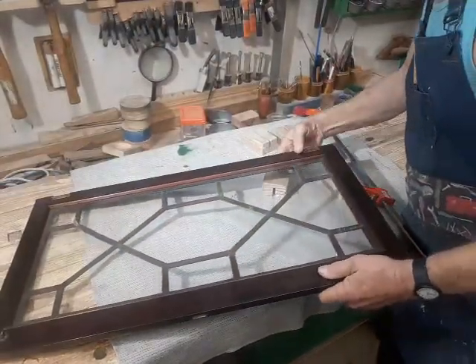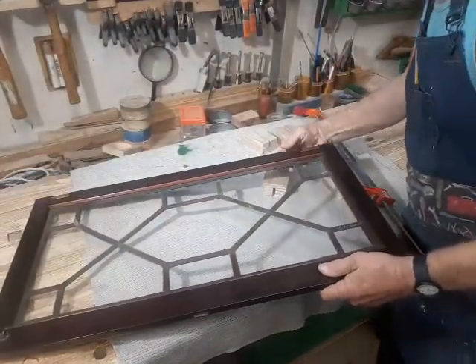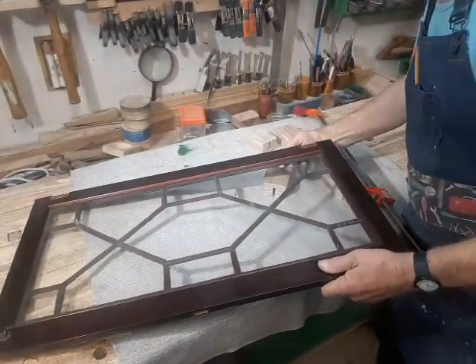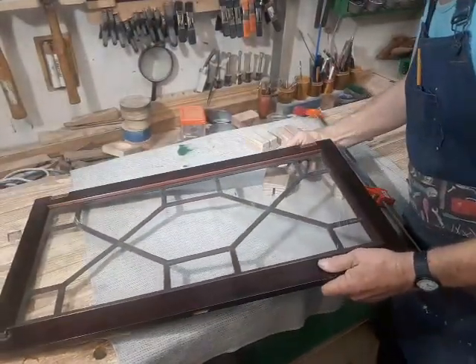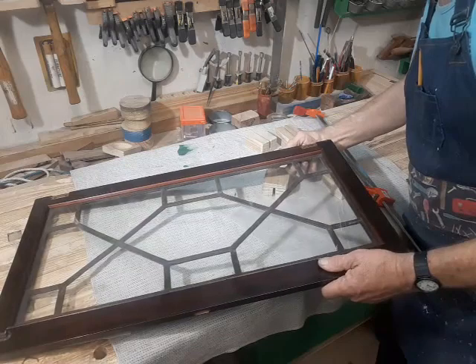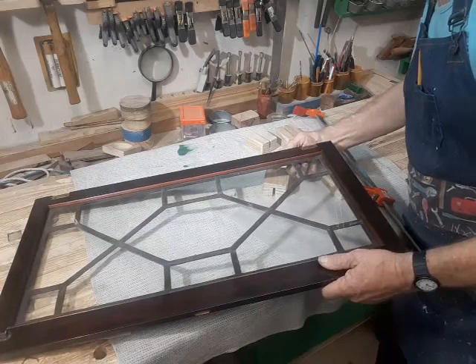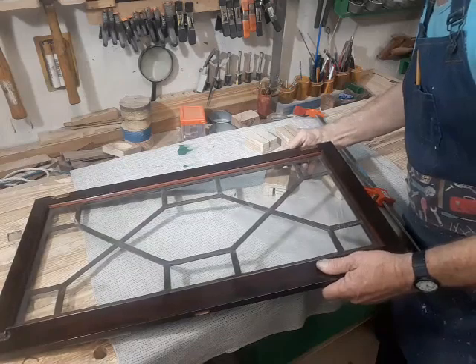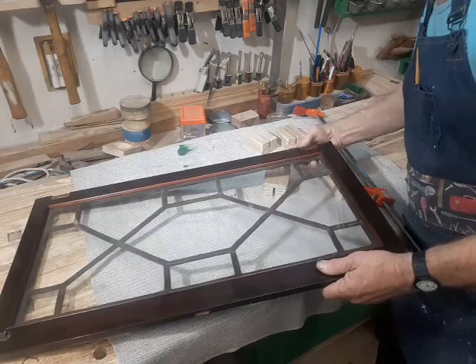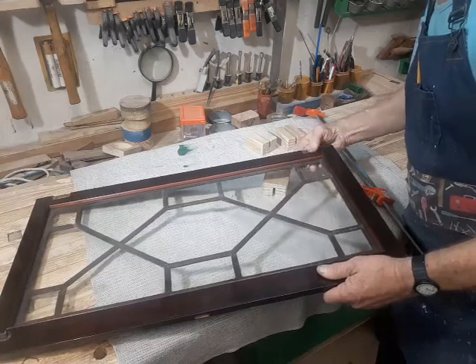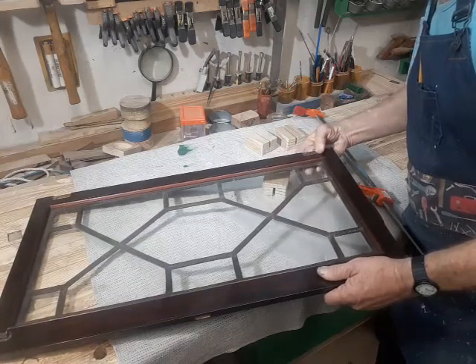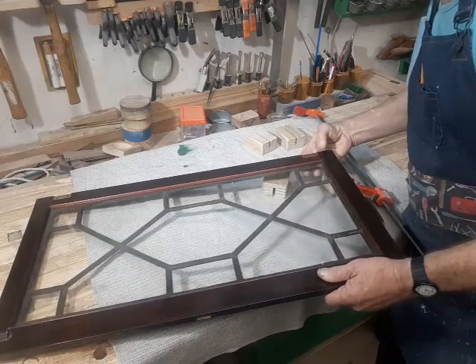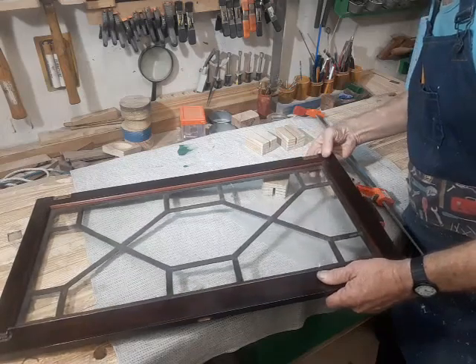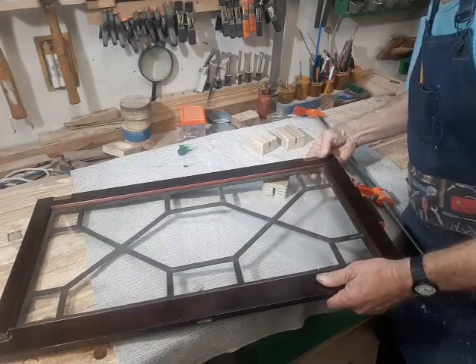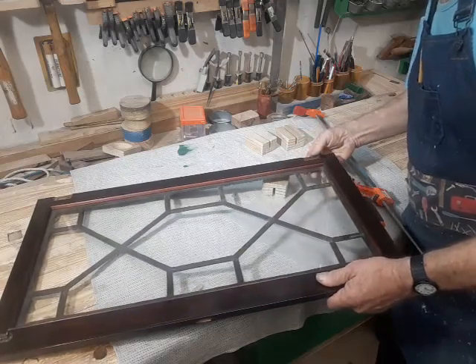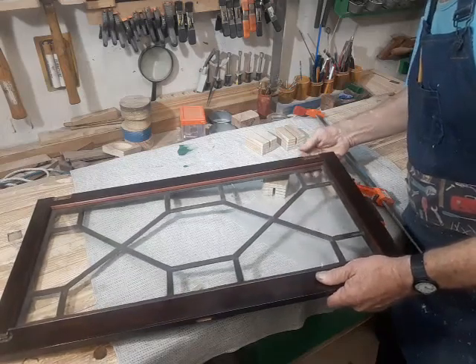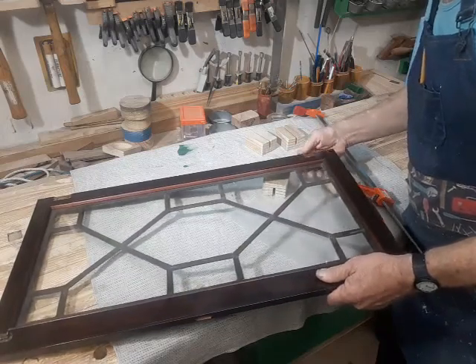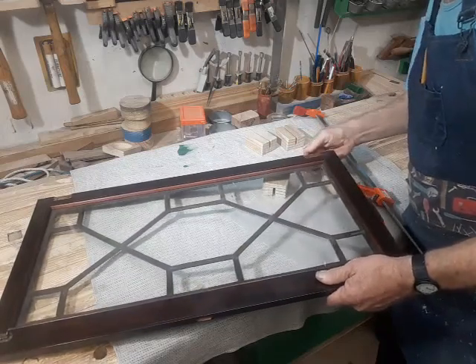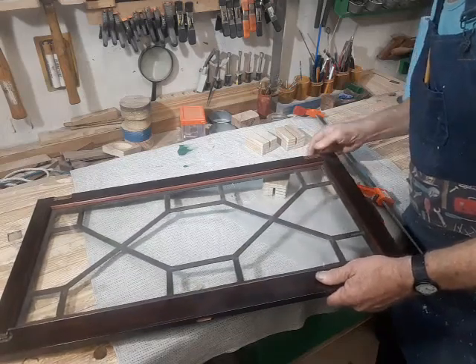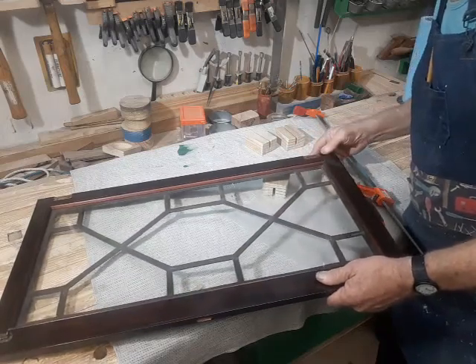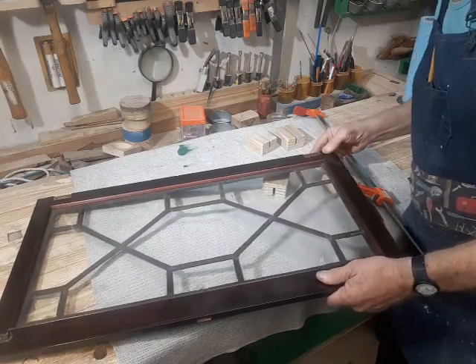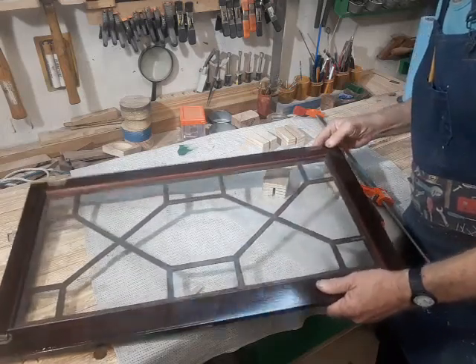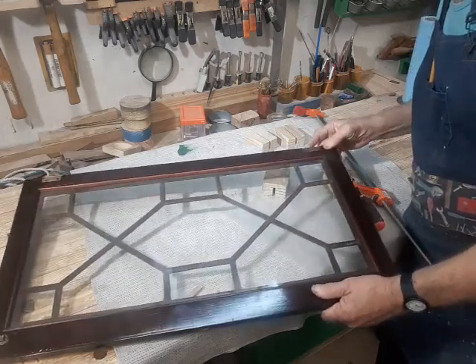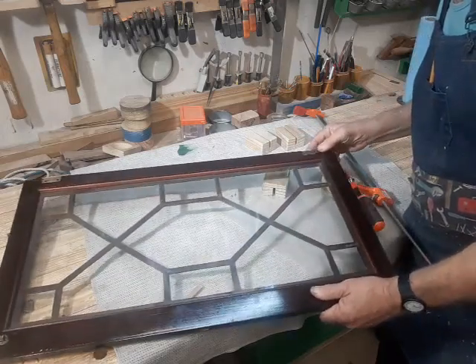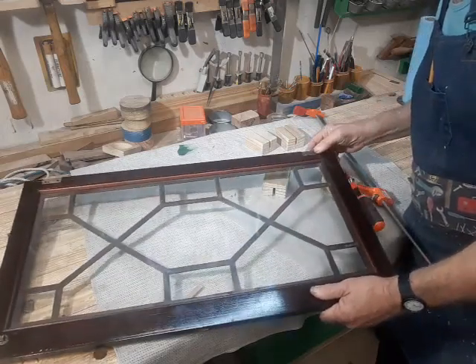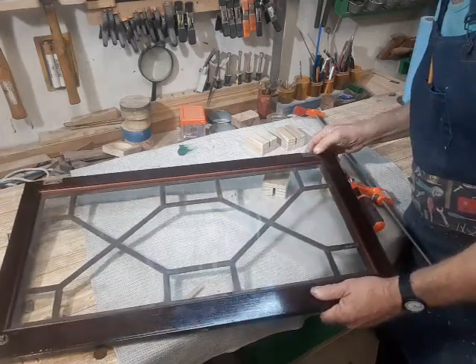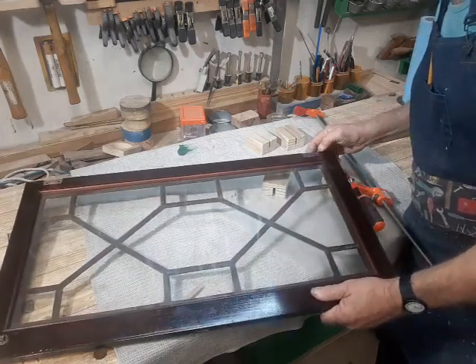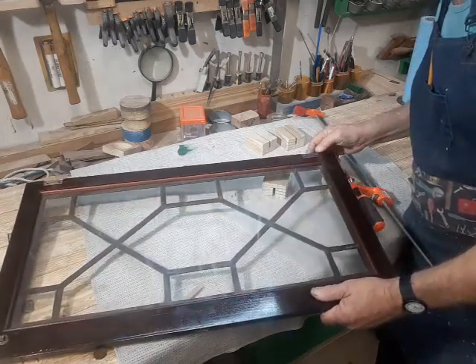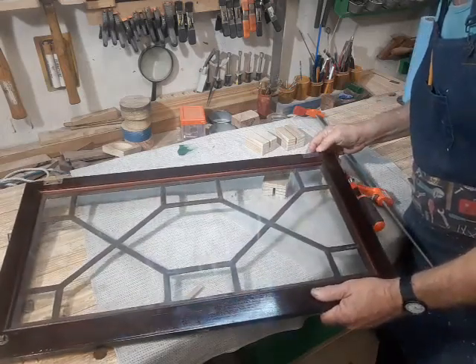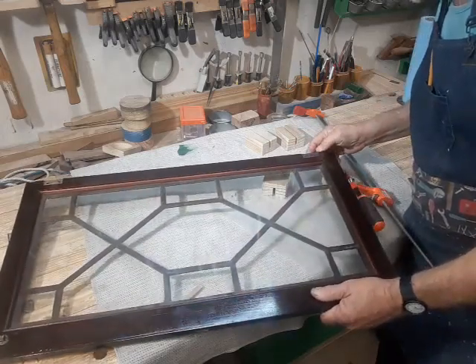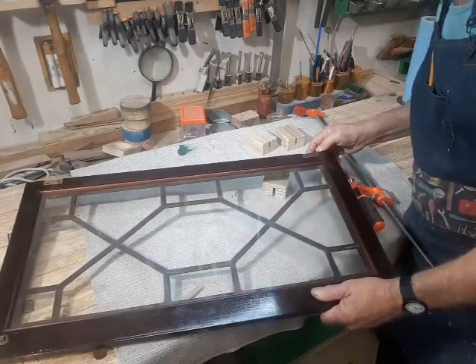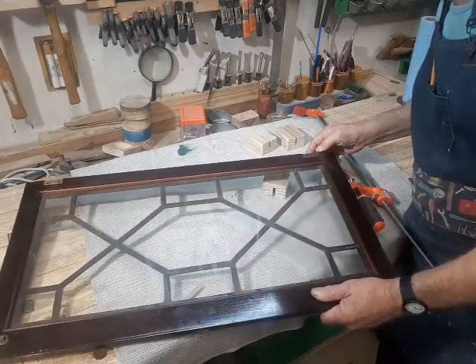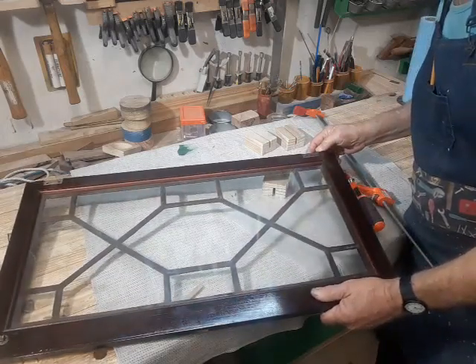This came out nice. Now we have to turn our attention to these stripped out screw holes.